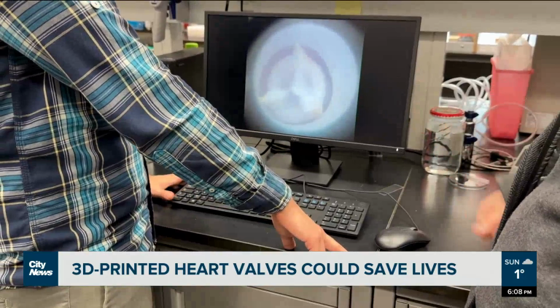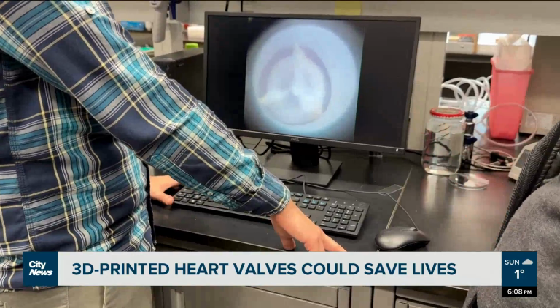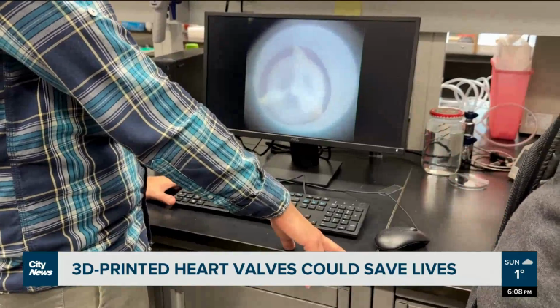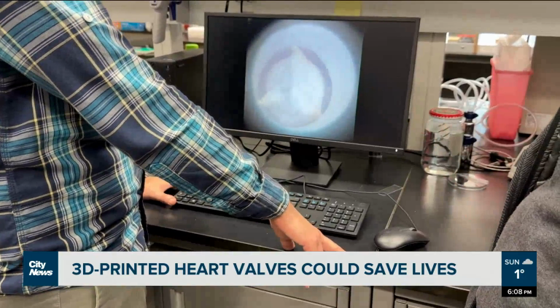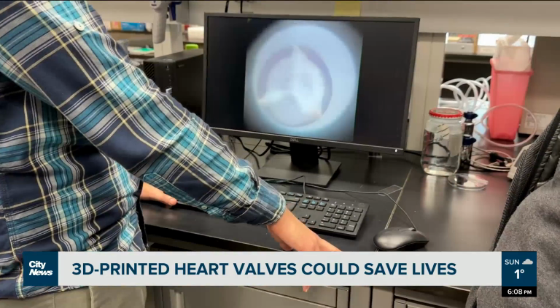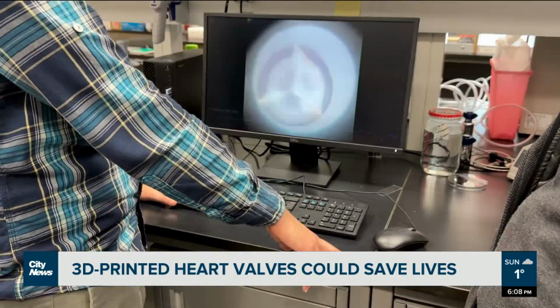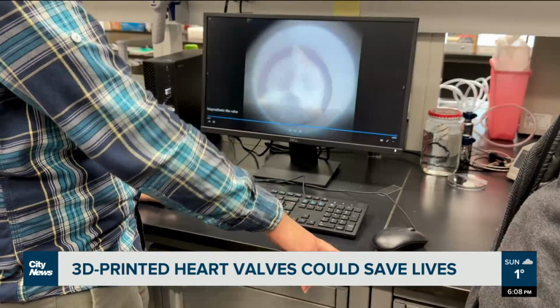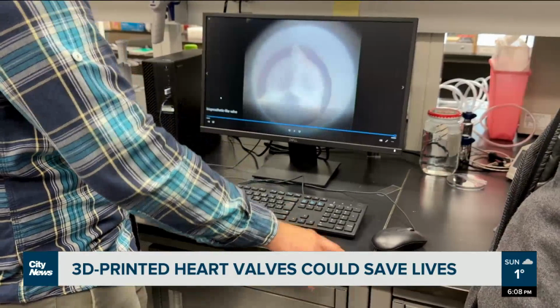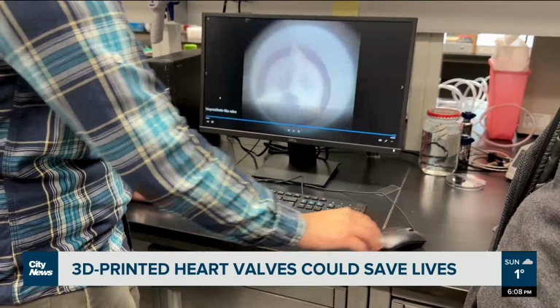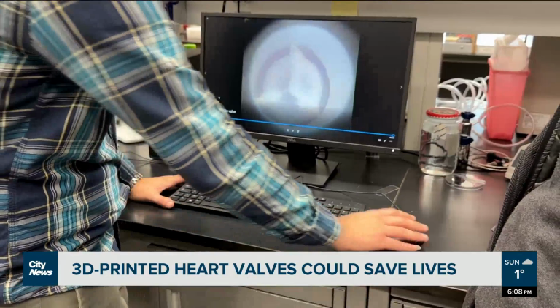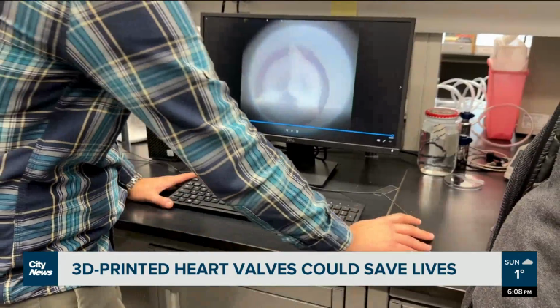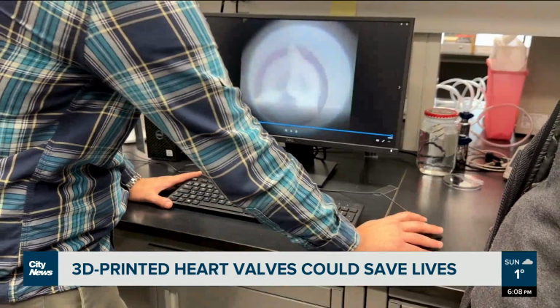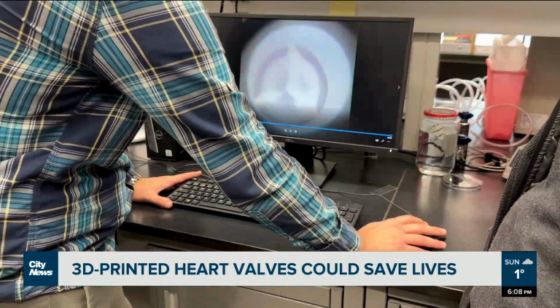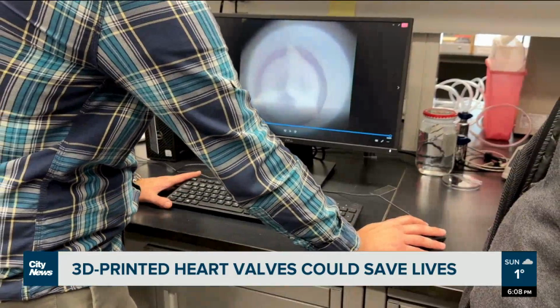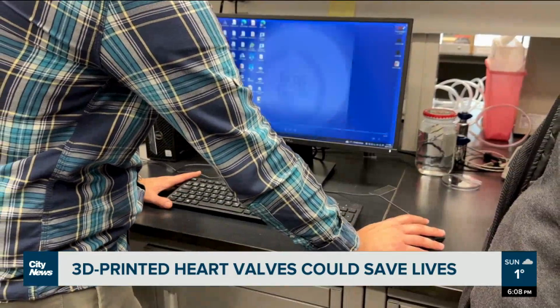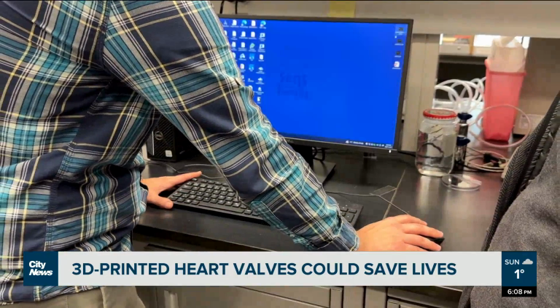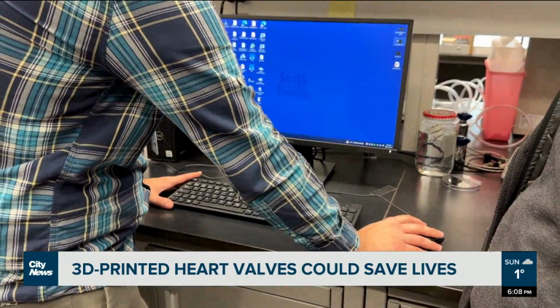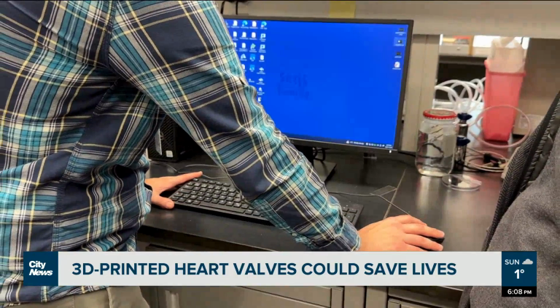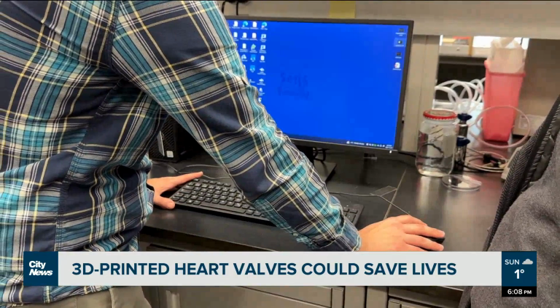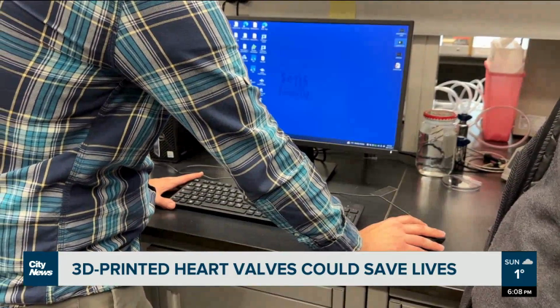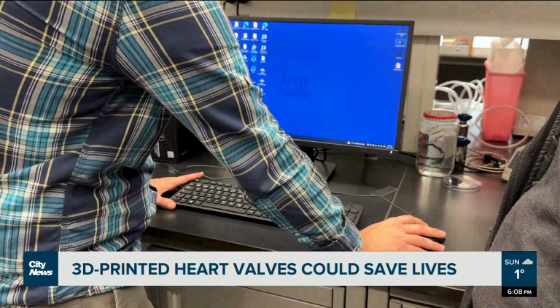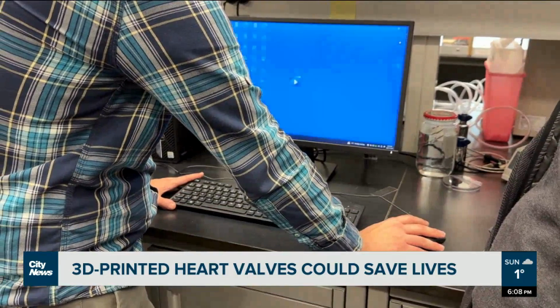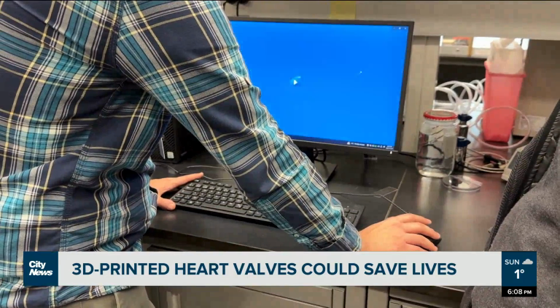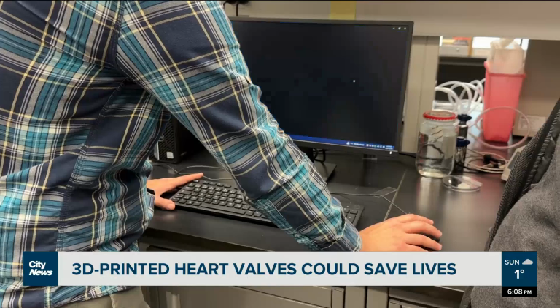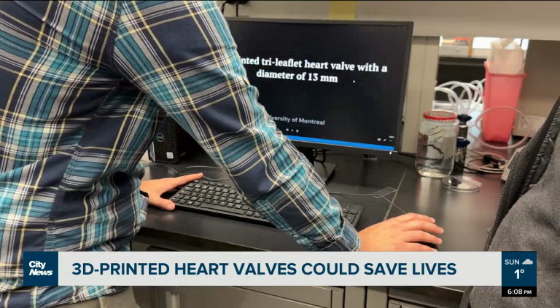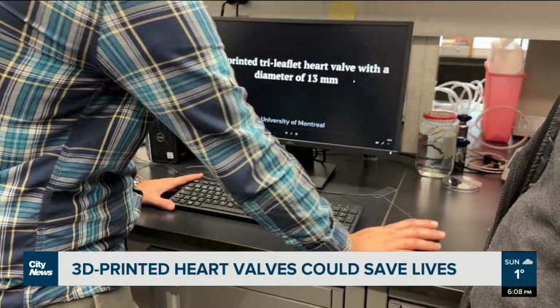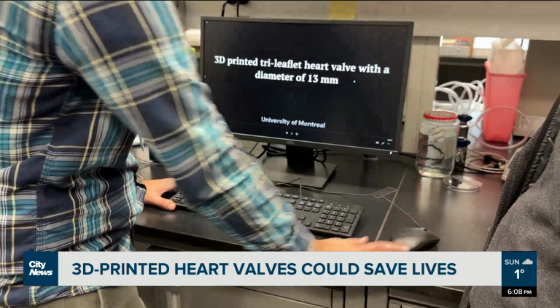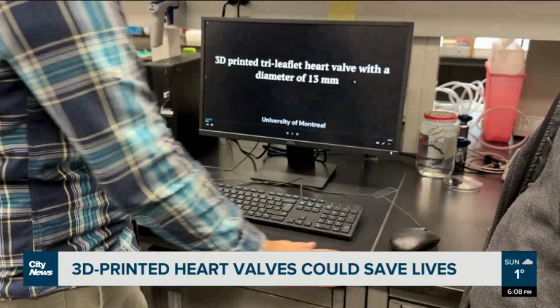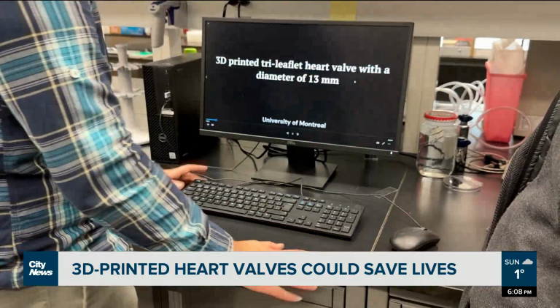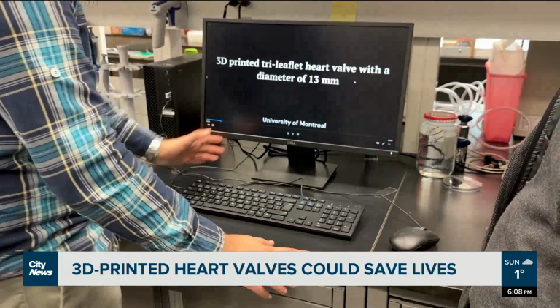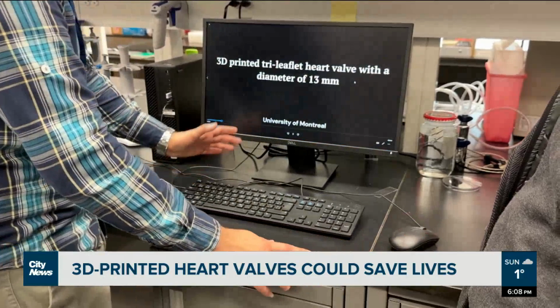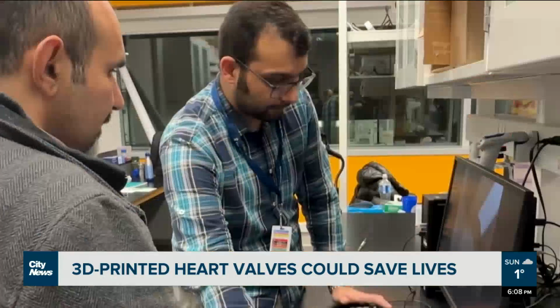St. Justin doctors say currently some 90 patients receive synthetic valves at their hospital each year. Arman says his research may even have other uses.